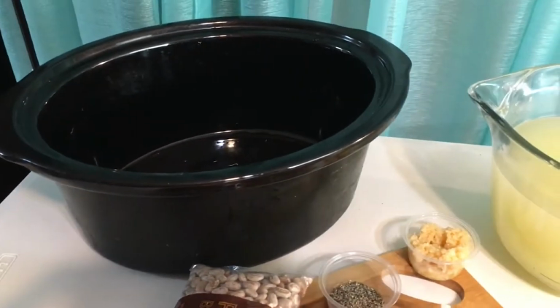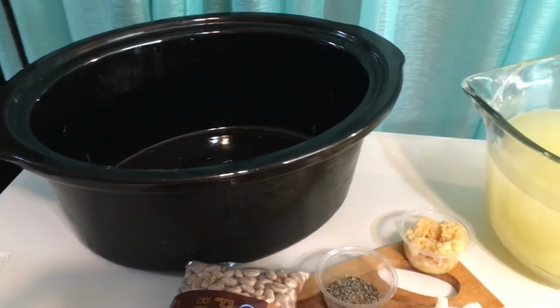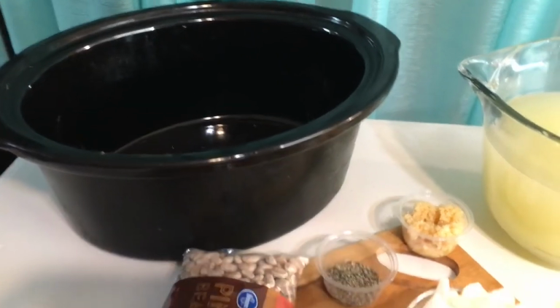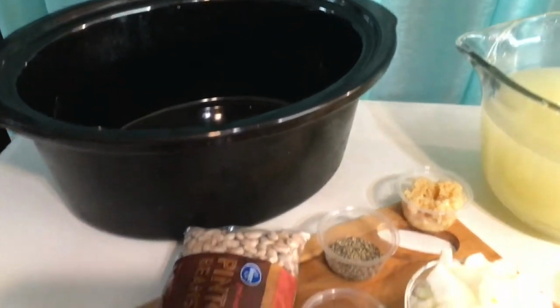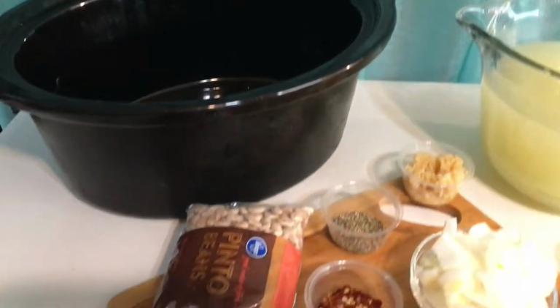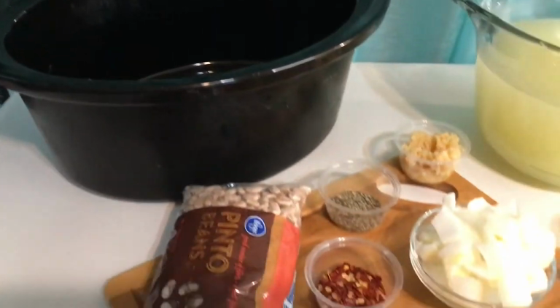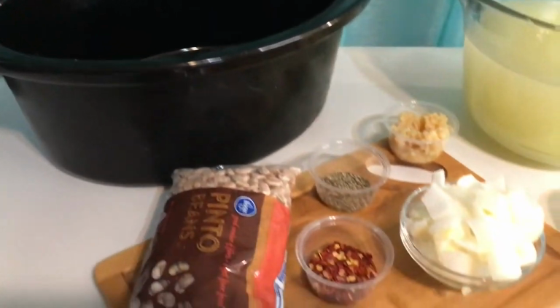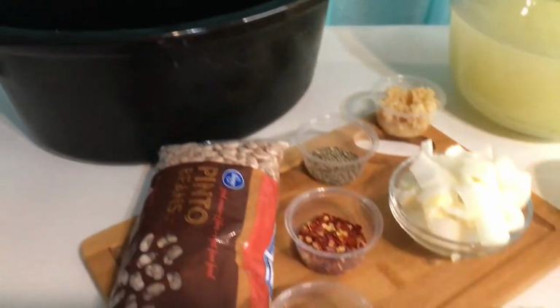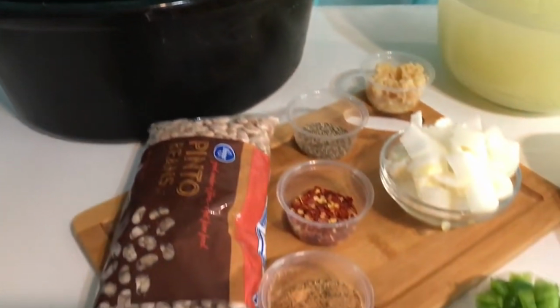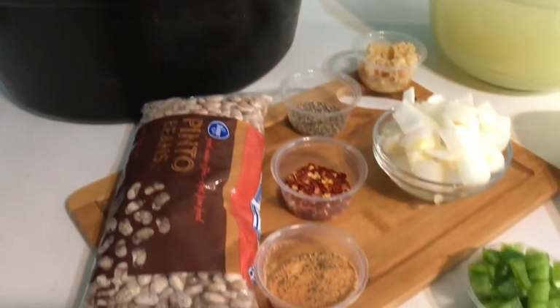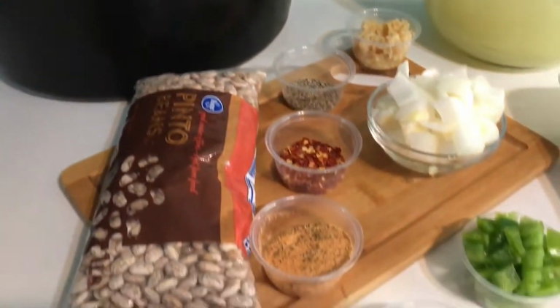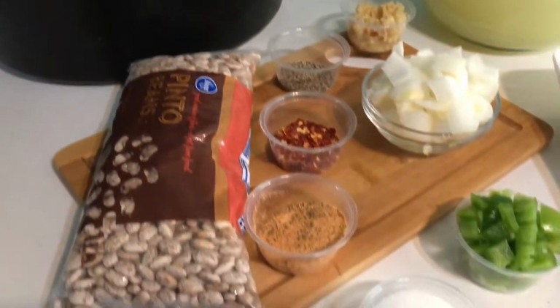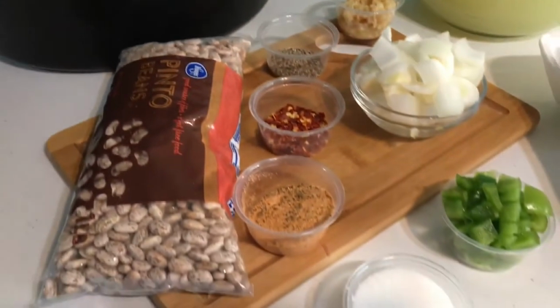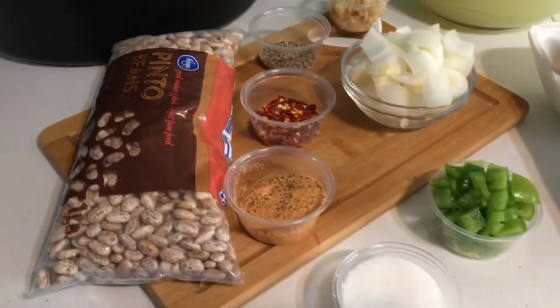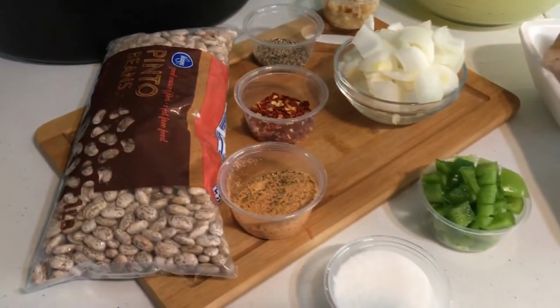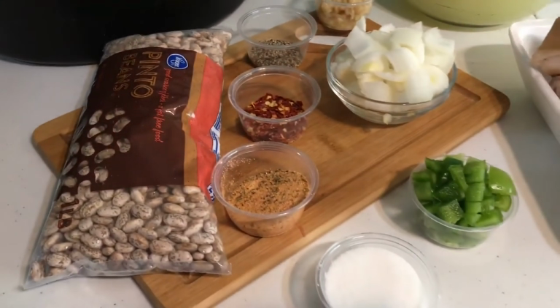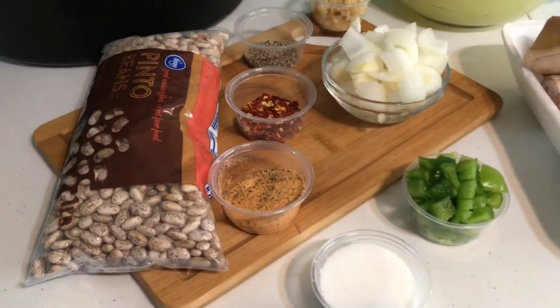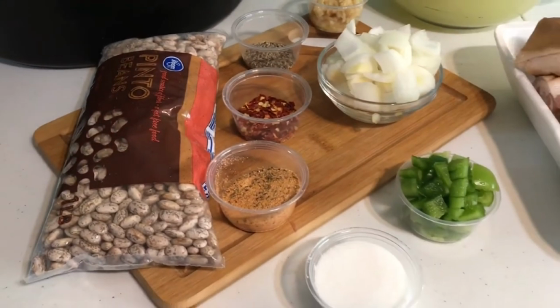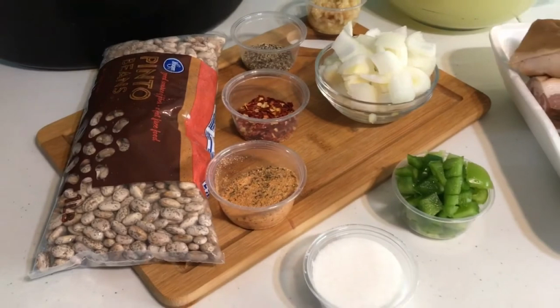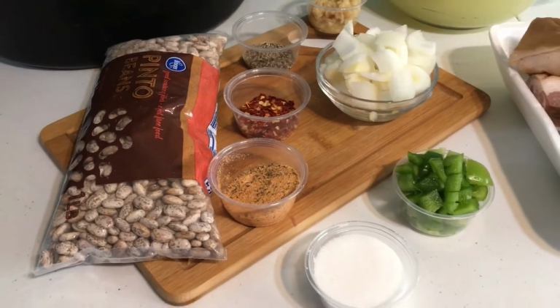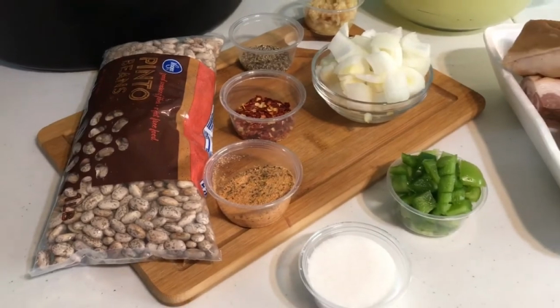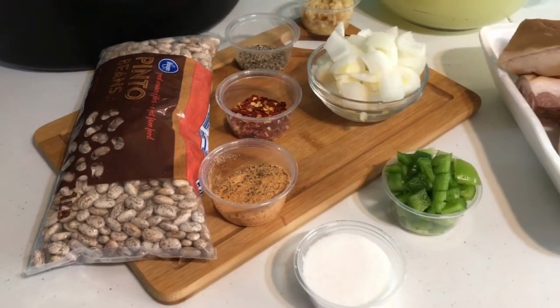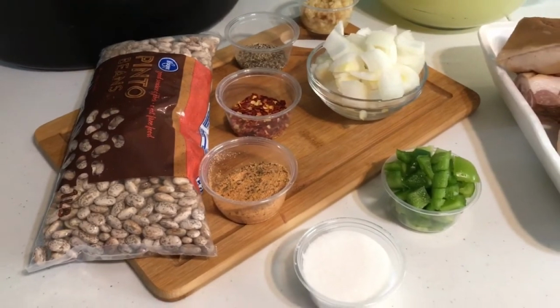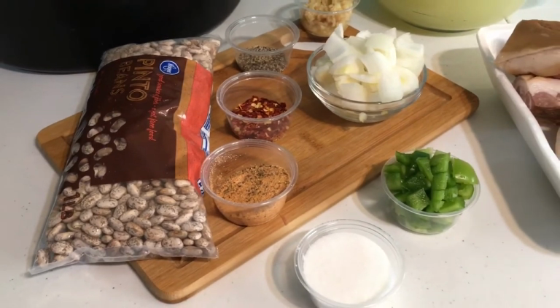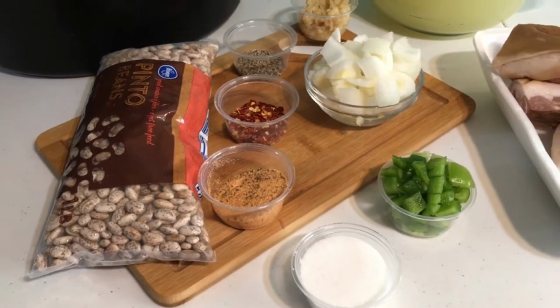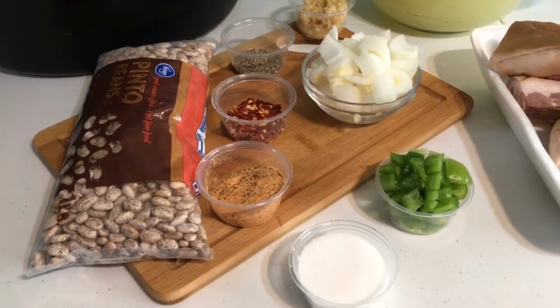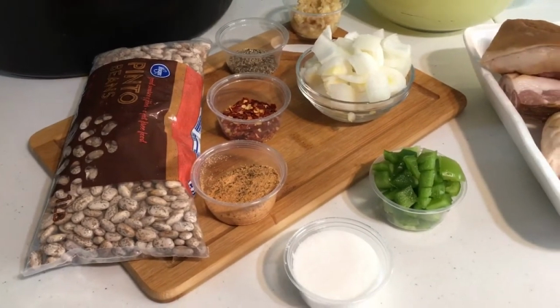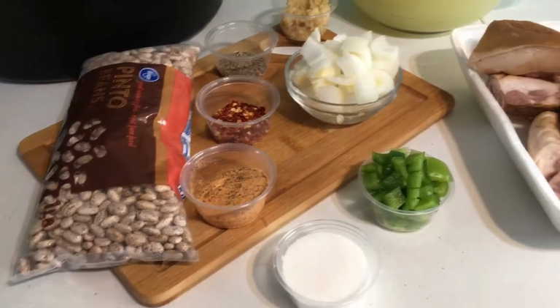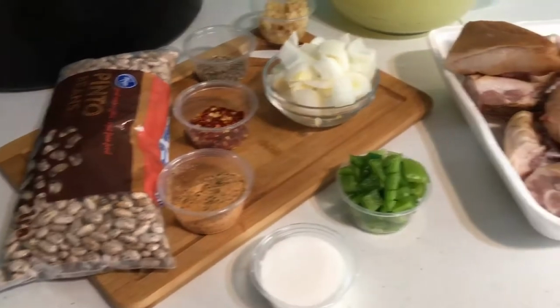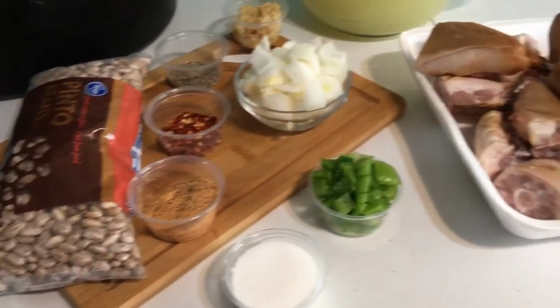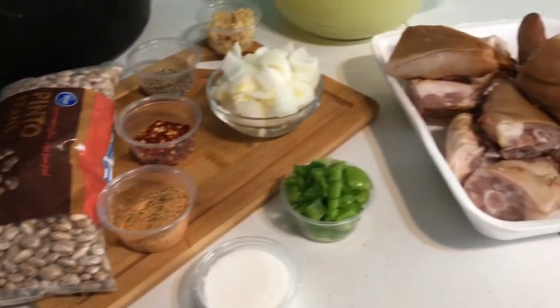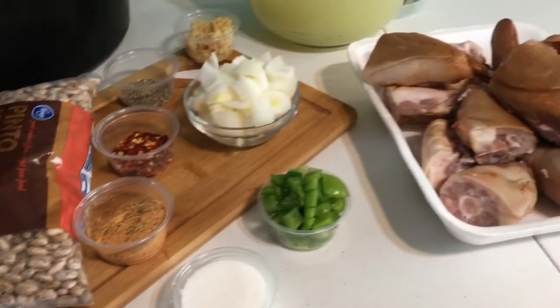You'll also need your seasonings: seasoning salt, black pepper, crushed red peppers, minced garlic, and sugar.